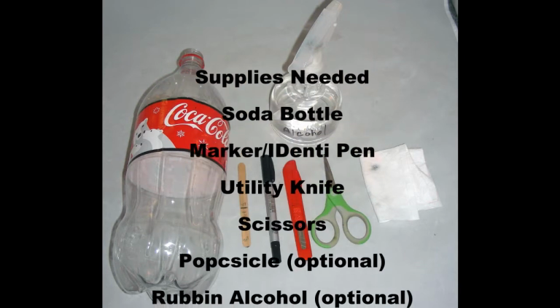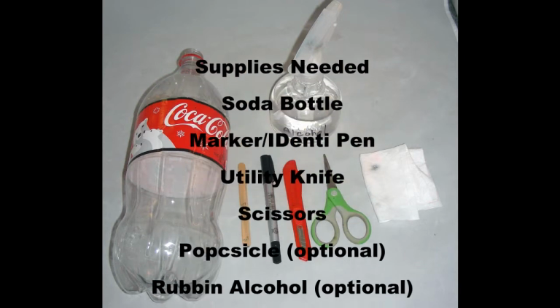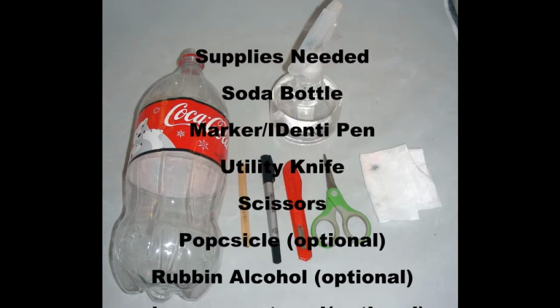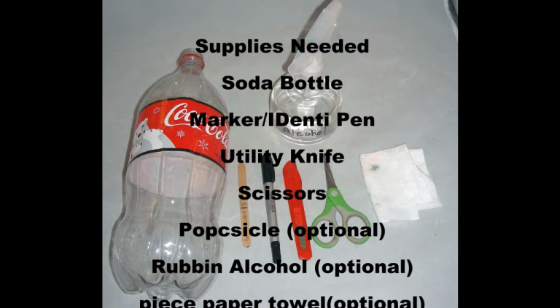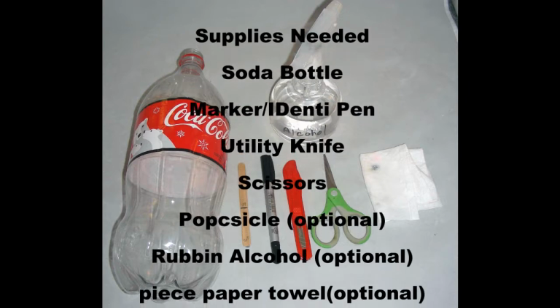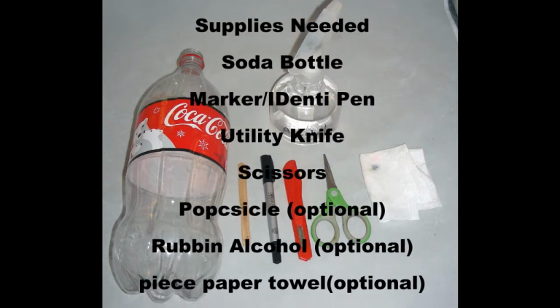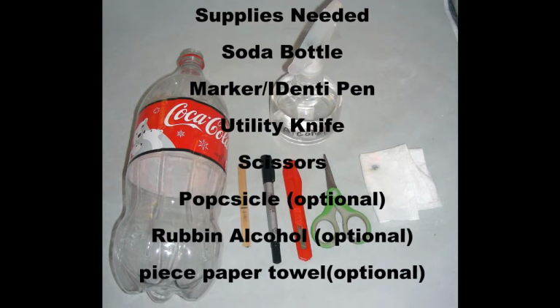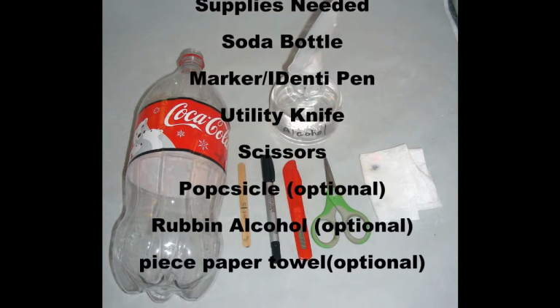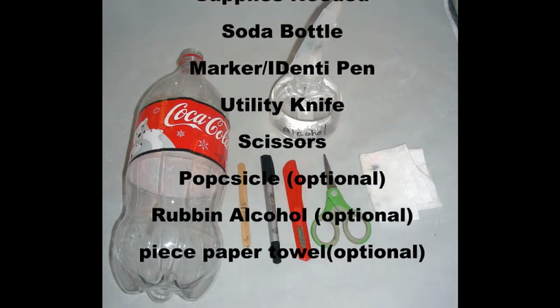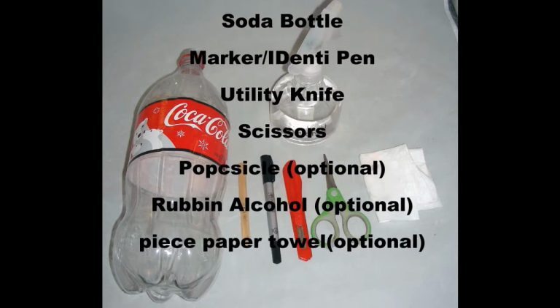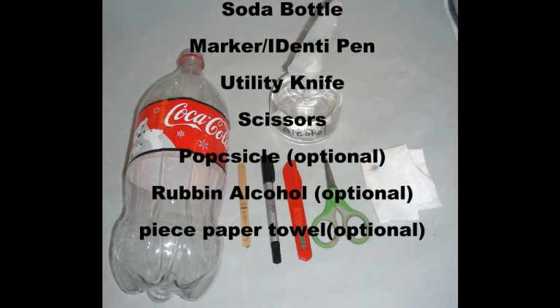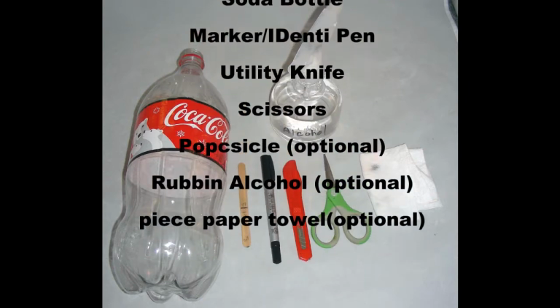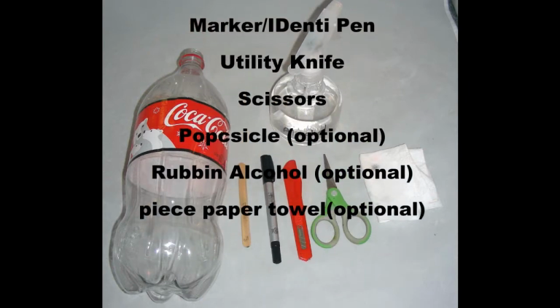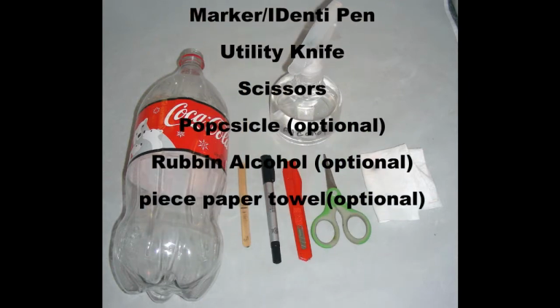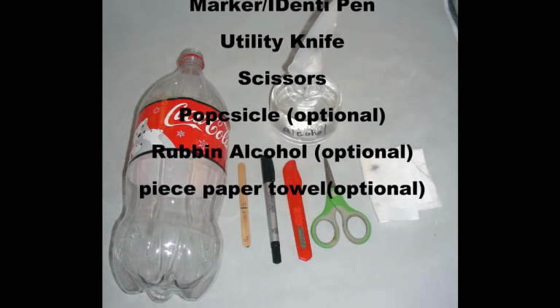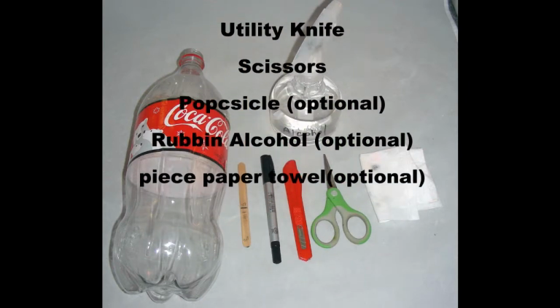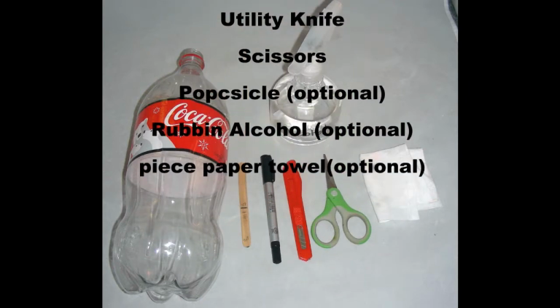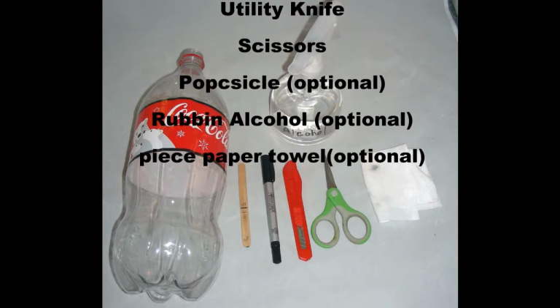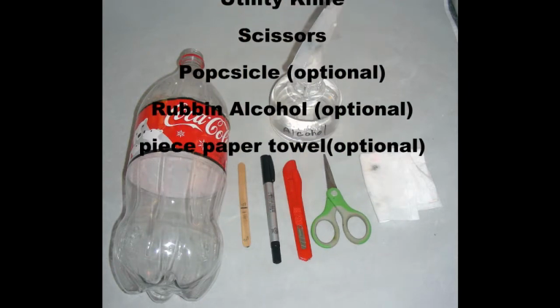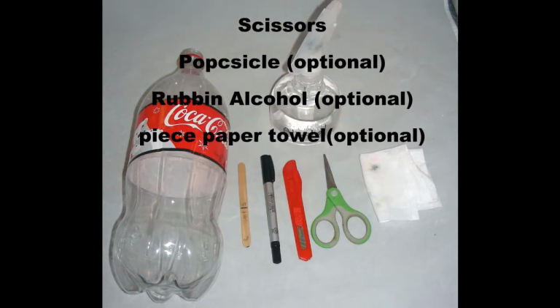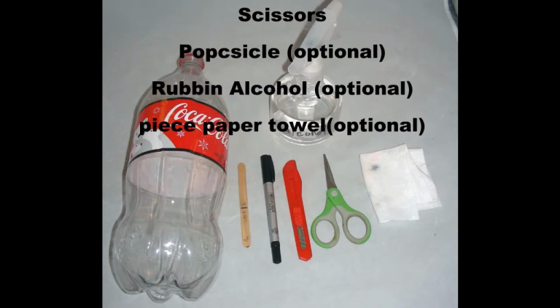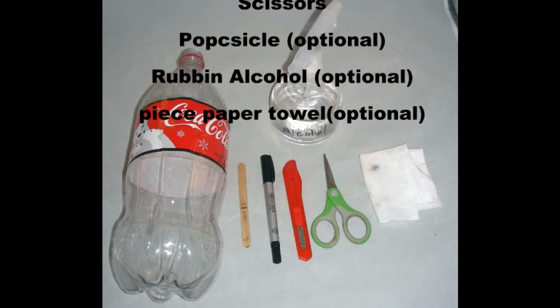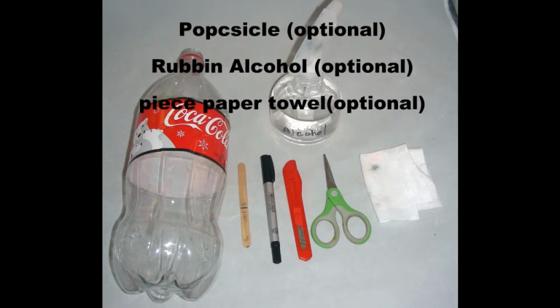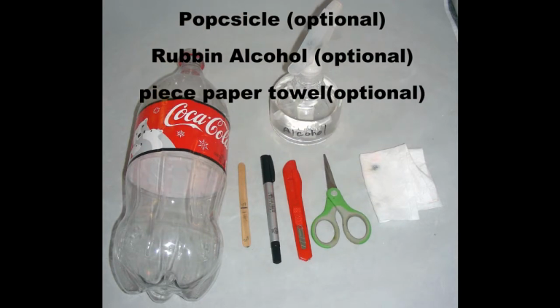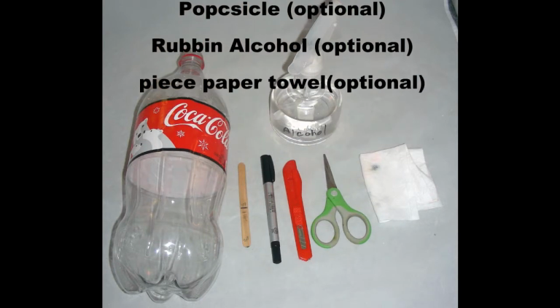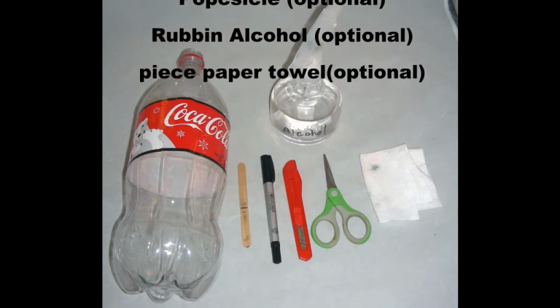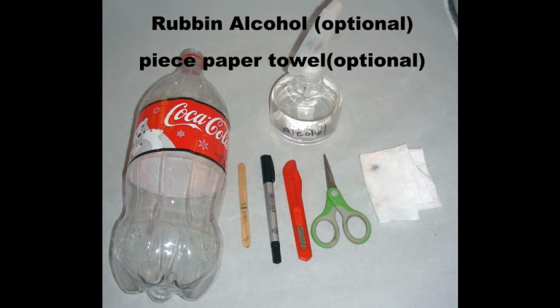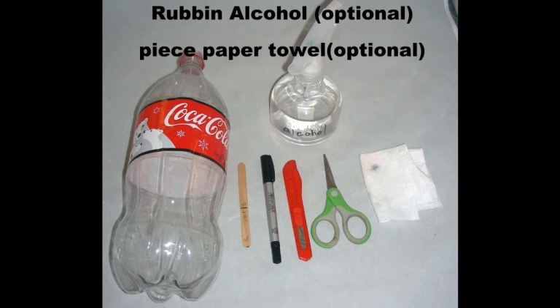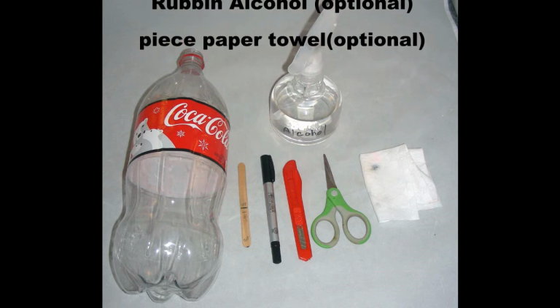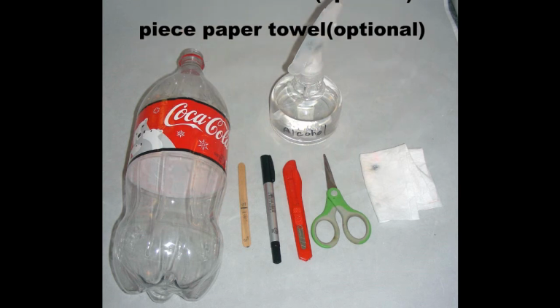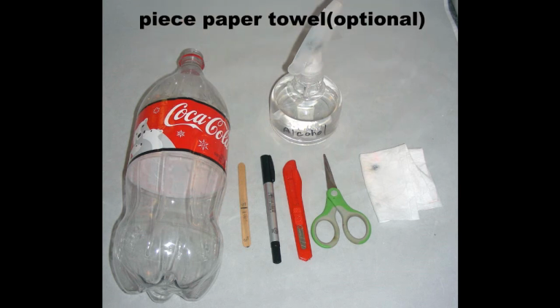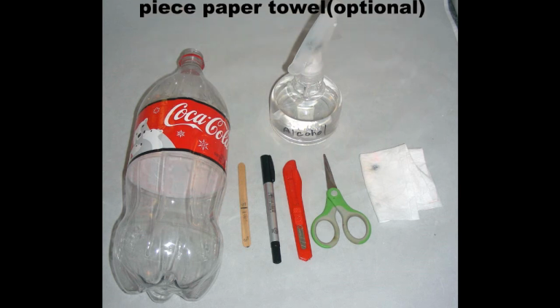You'll also need a marker or identipen, a utility knife, scissors, a popsicle stick, rubbing alcohol, and a piece of paper towel. Those last three are optional.